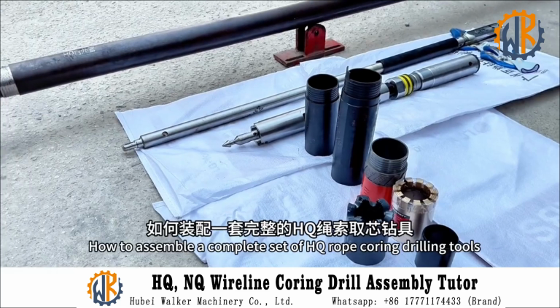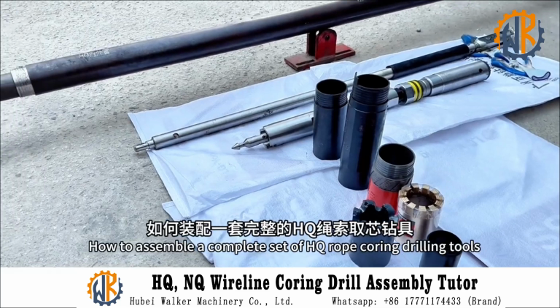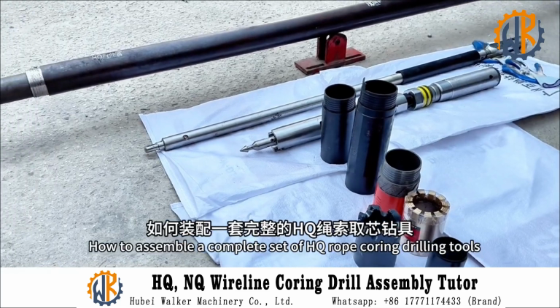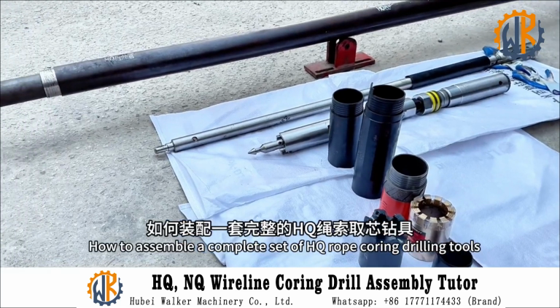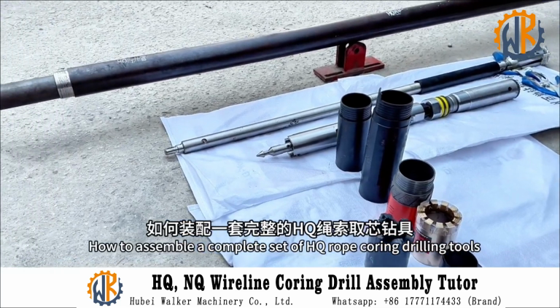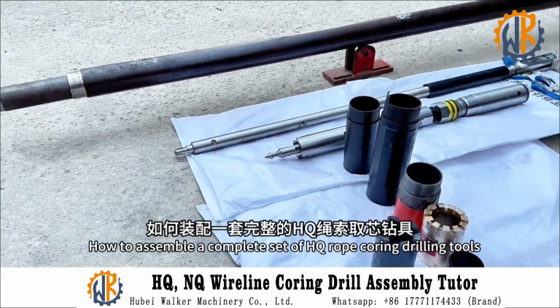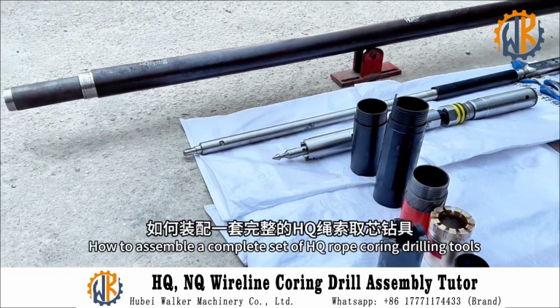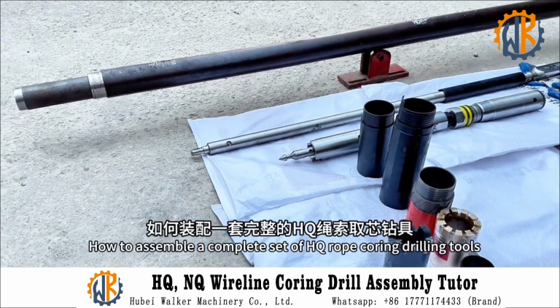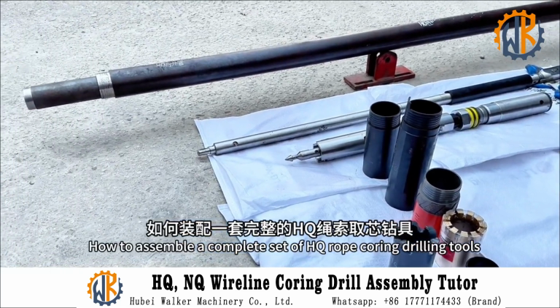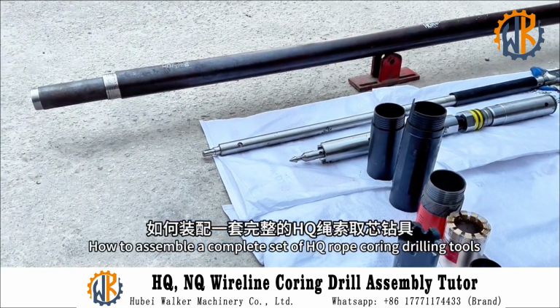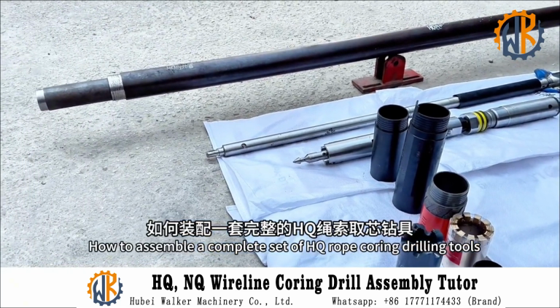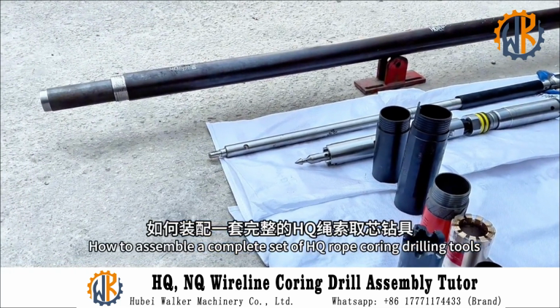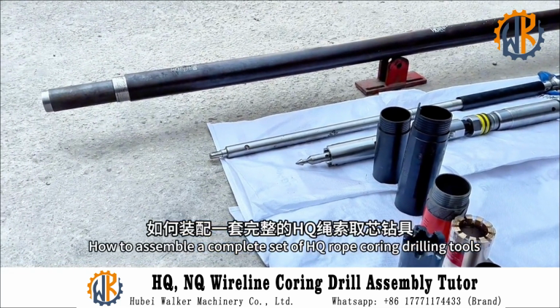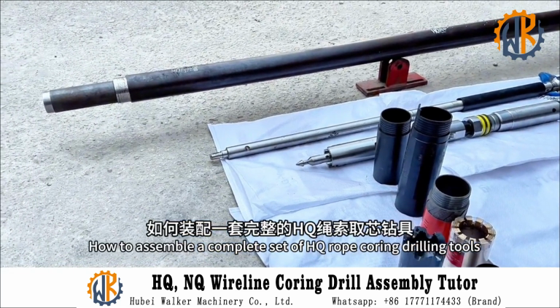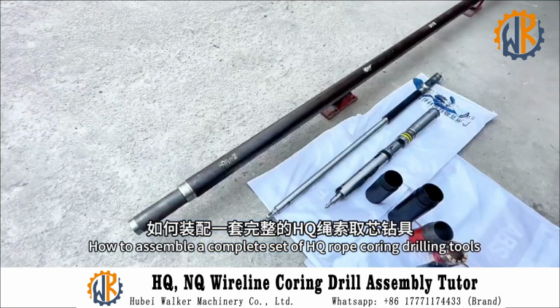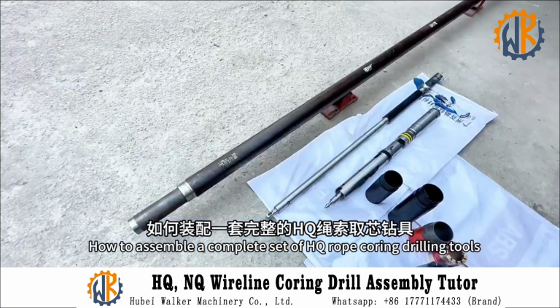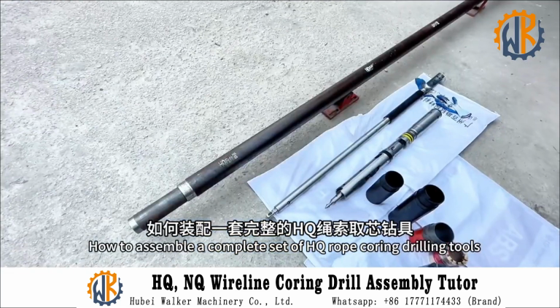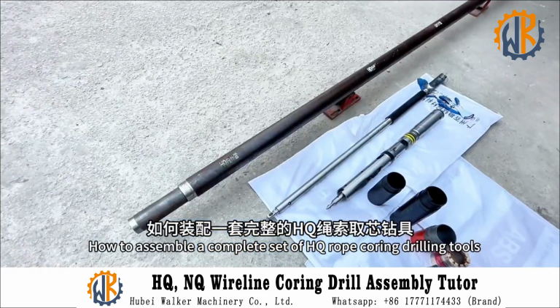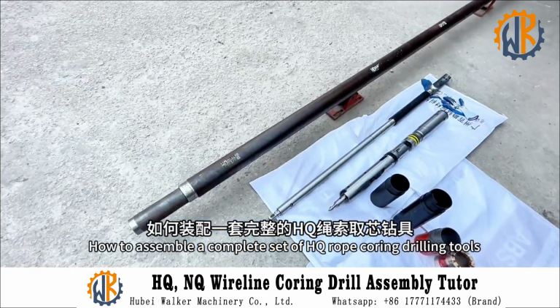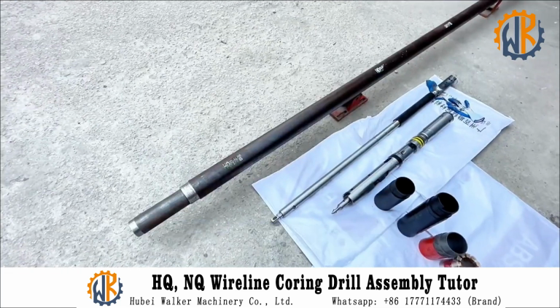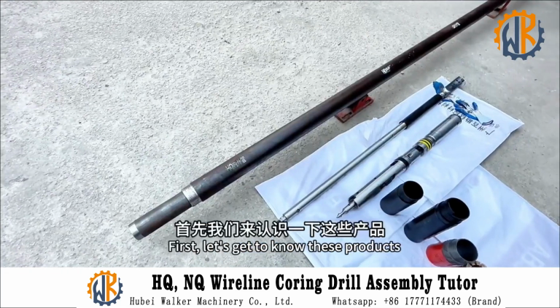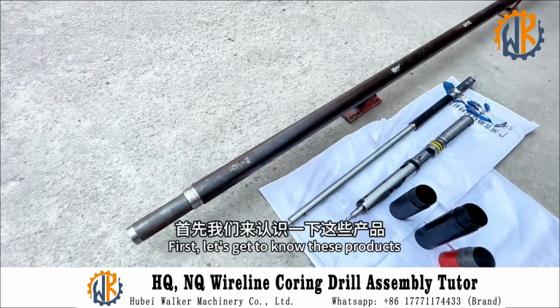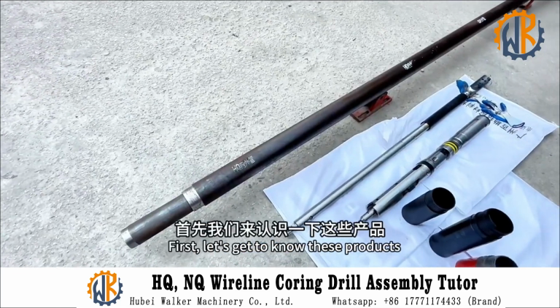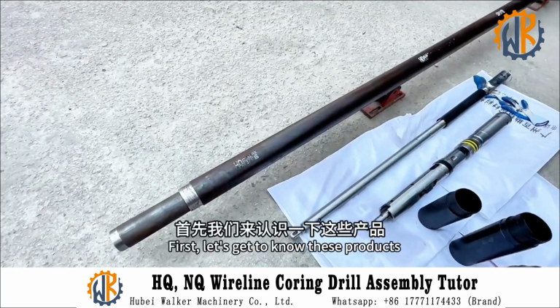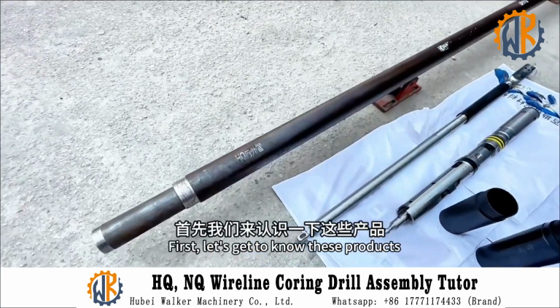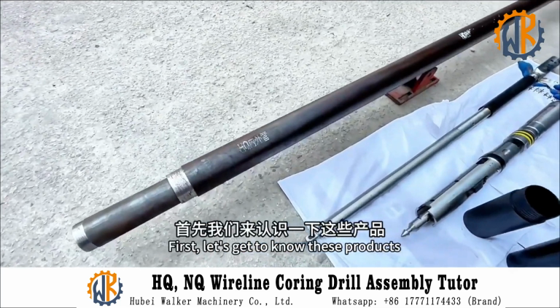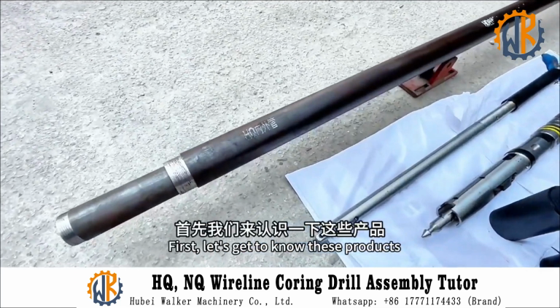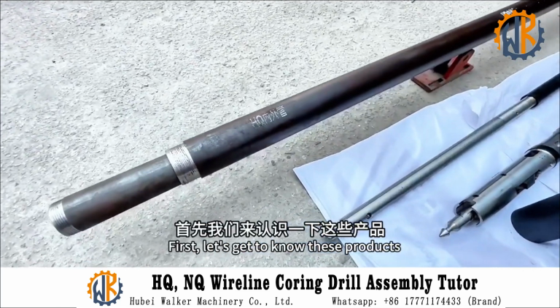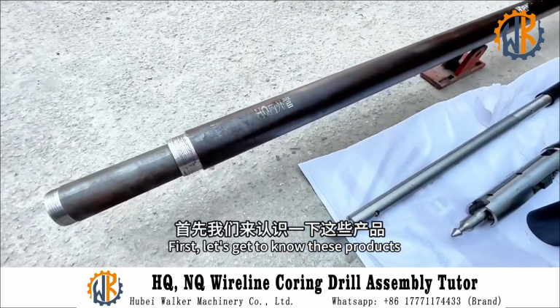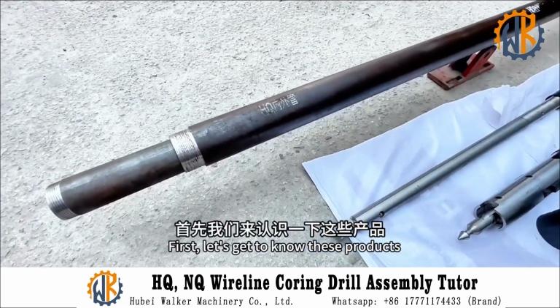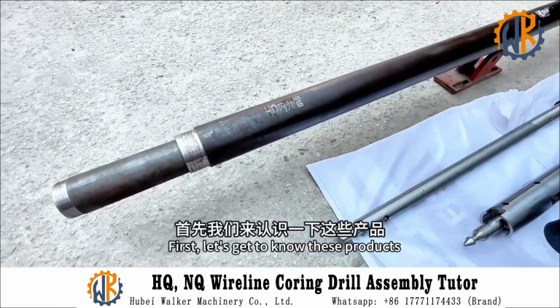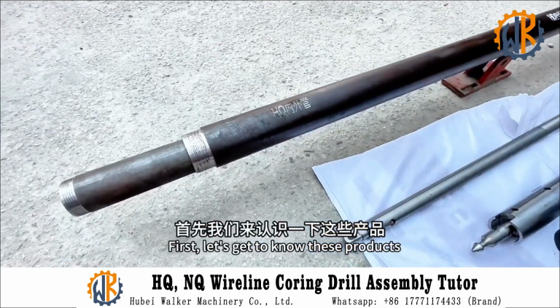How to assemble a complete HQ wireline coring tool? First of all, let's get to know these products.